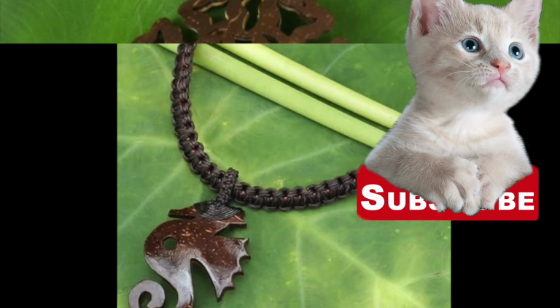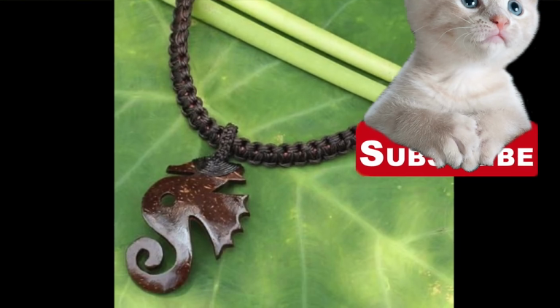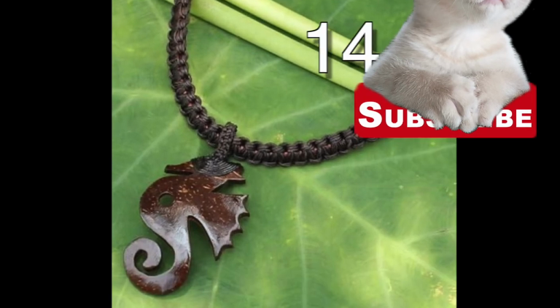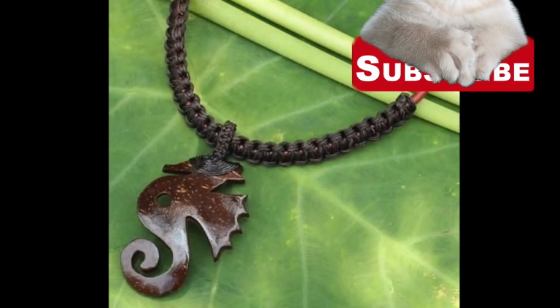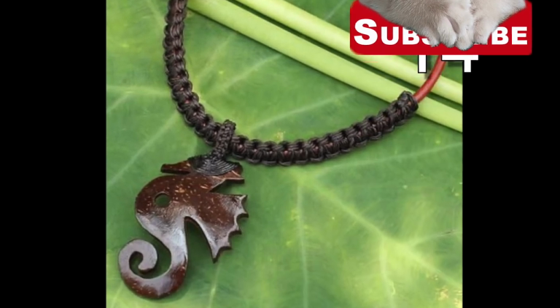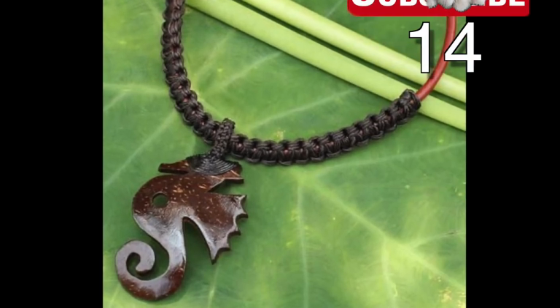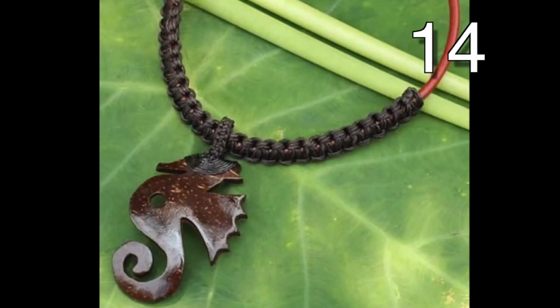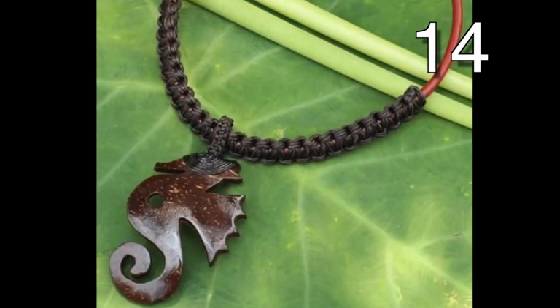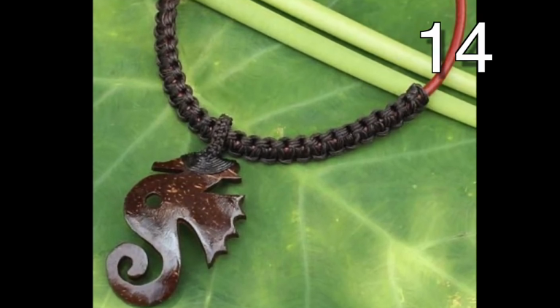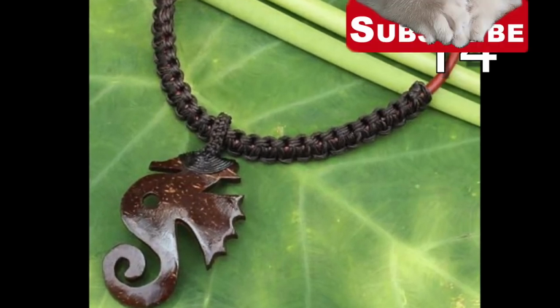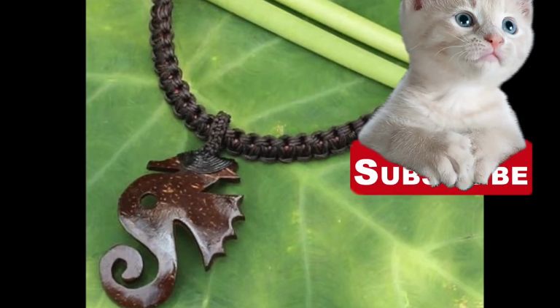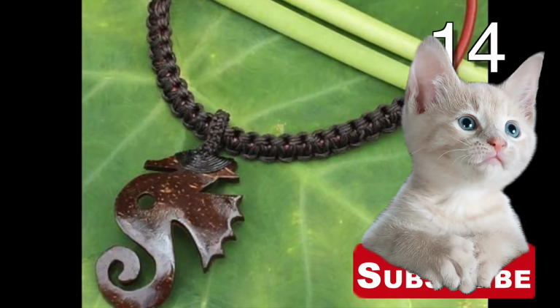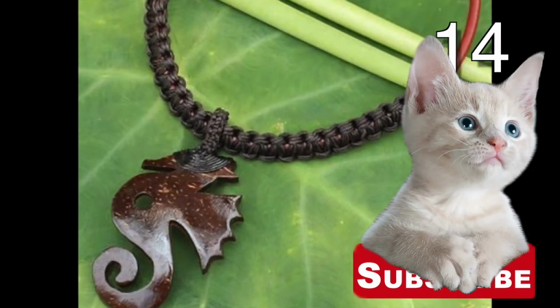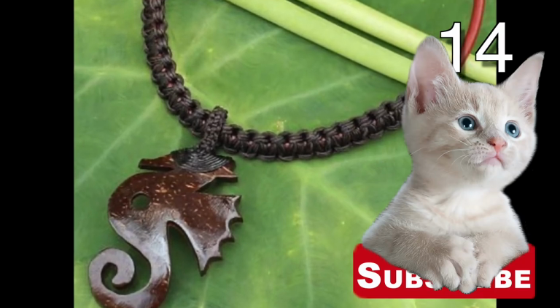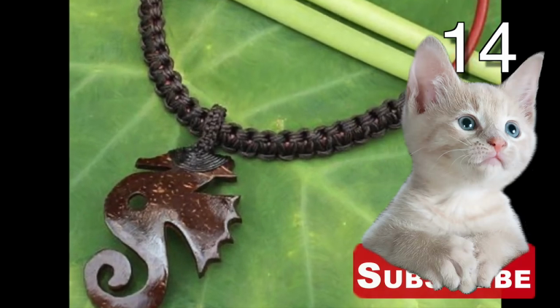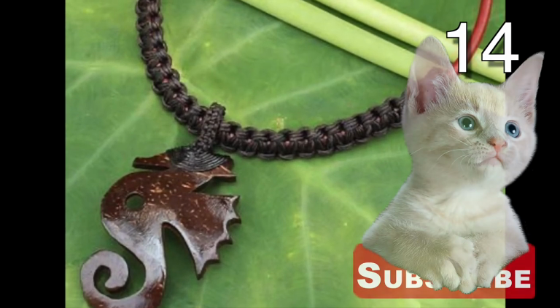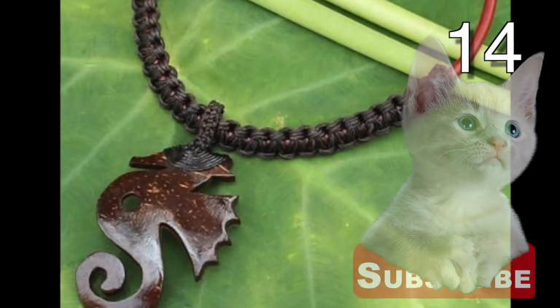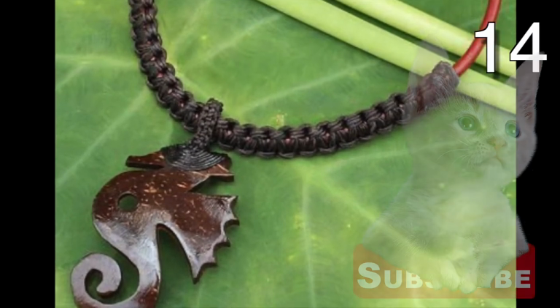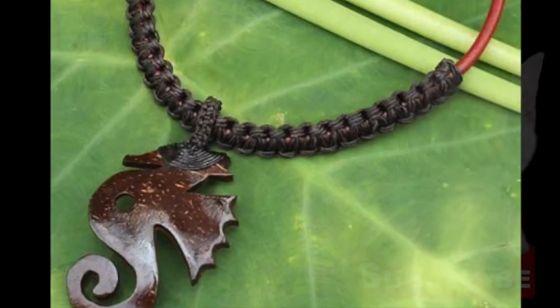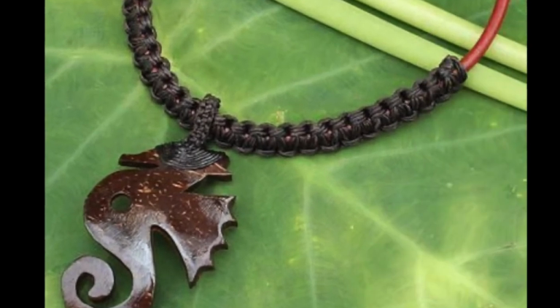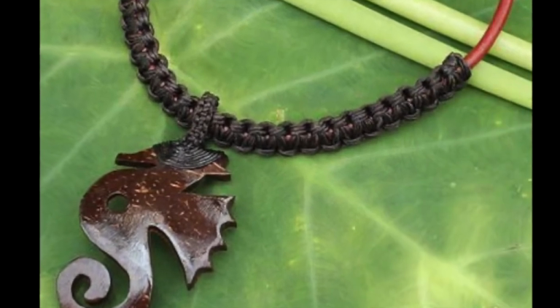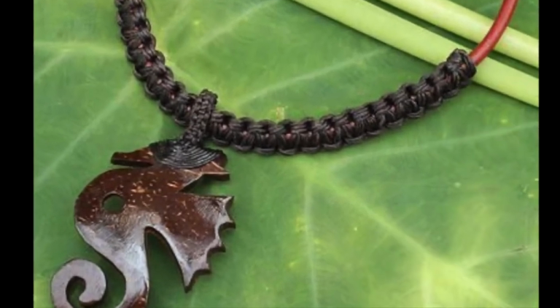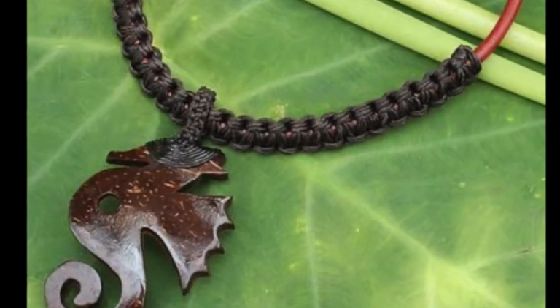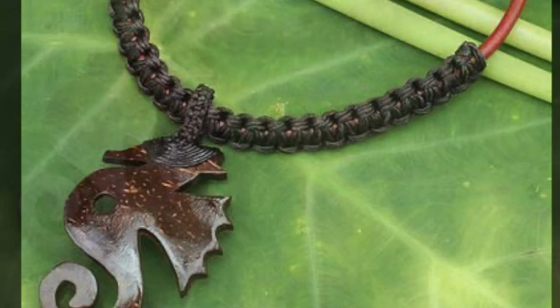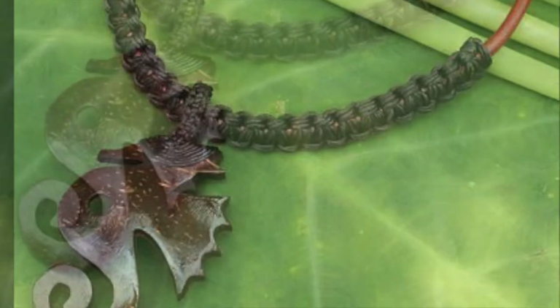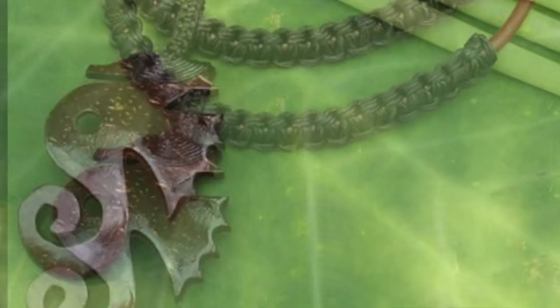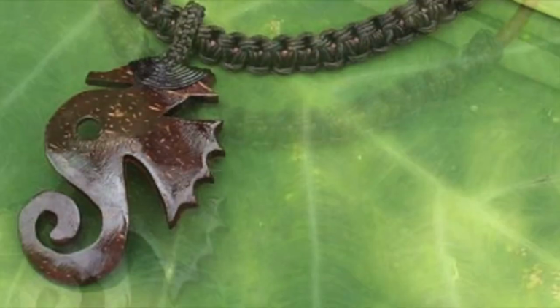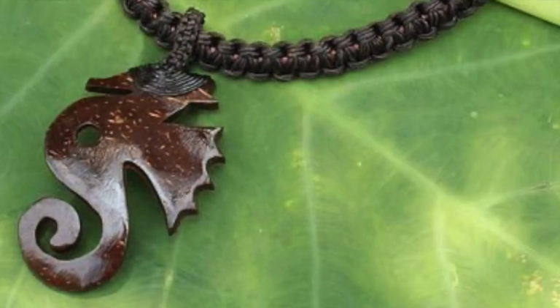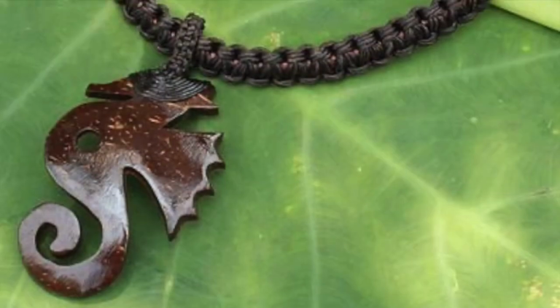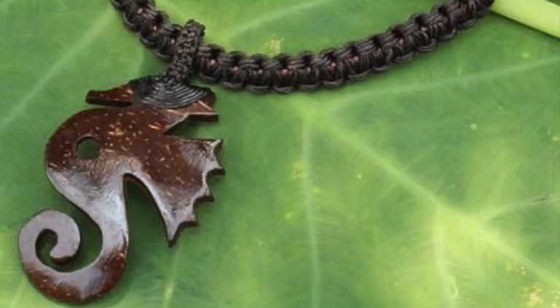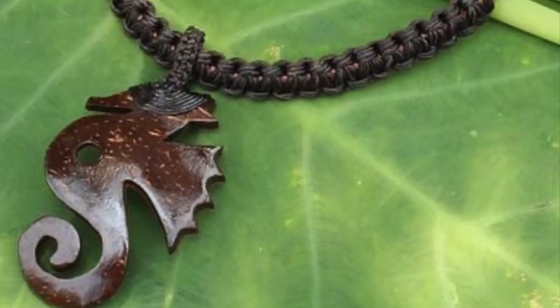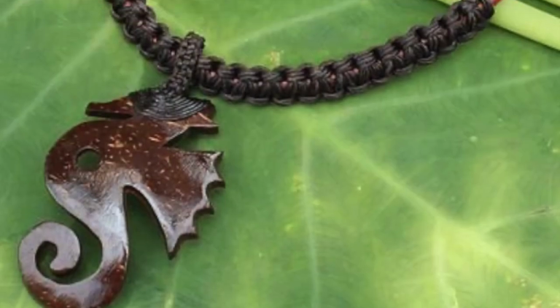You can even make jewelry out of coconut shells, and I think it is quite appropriate to make a seahorse out of coconut shells.